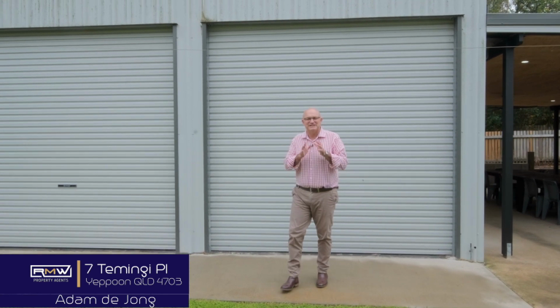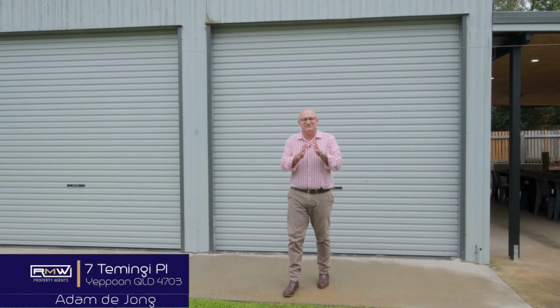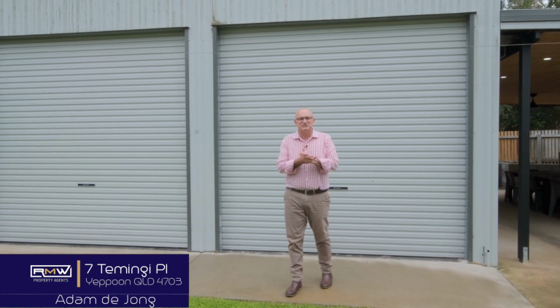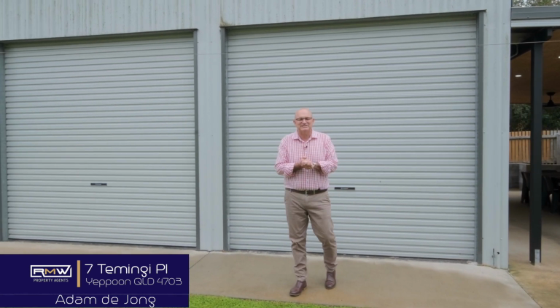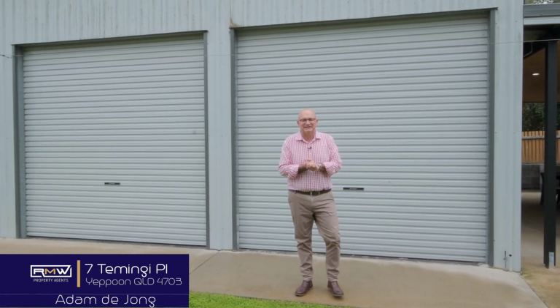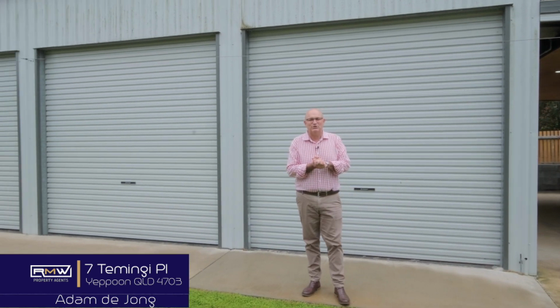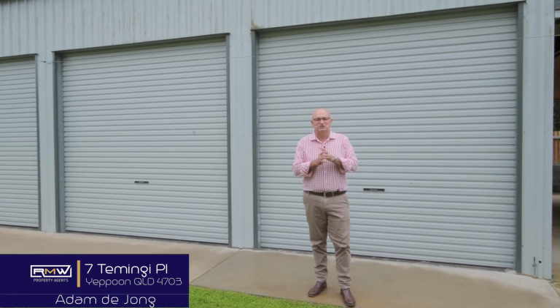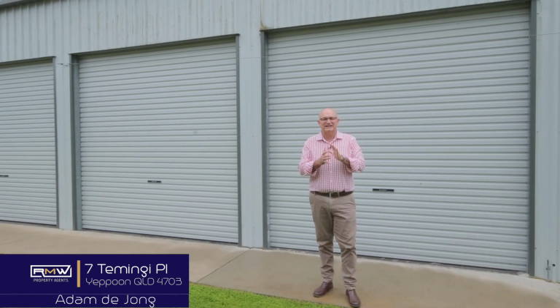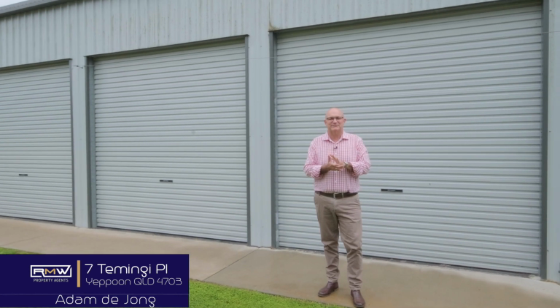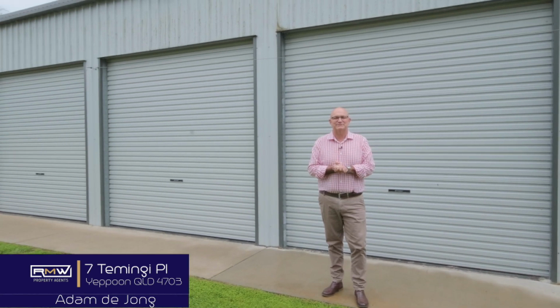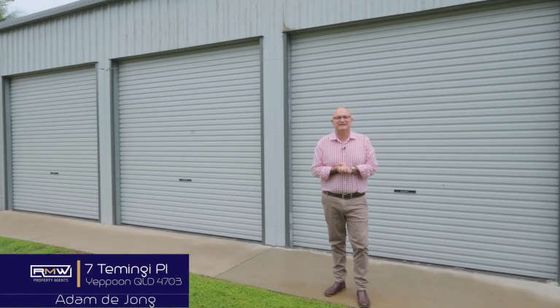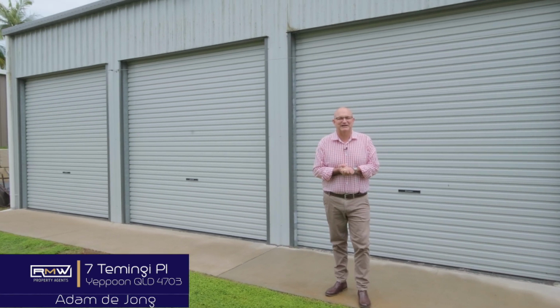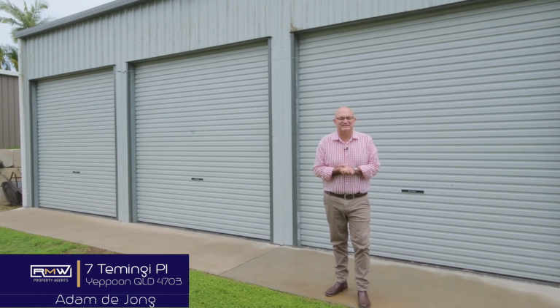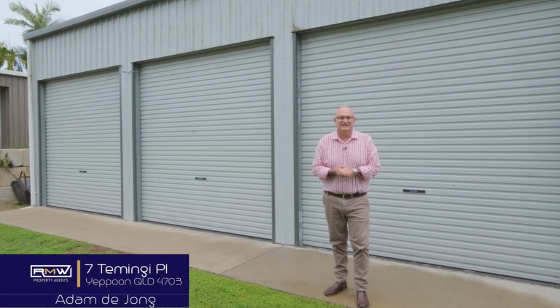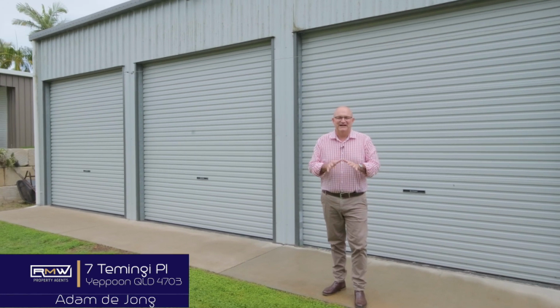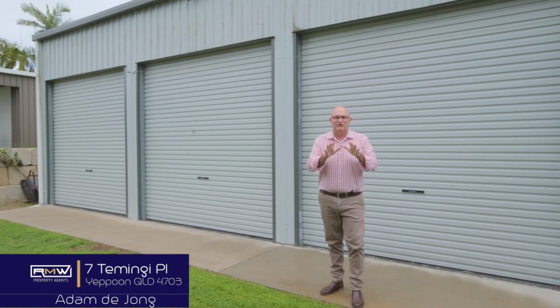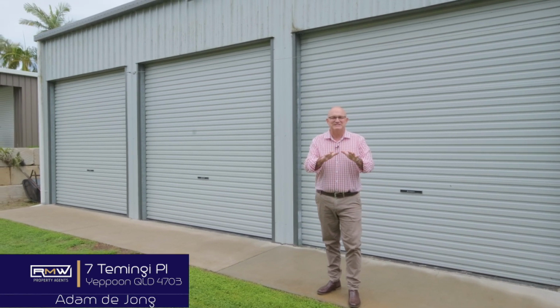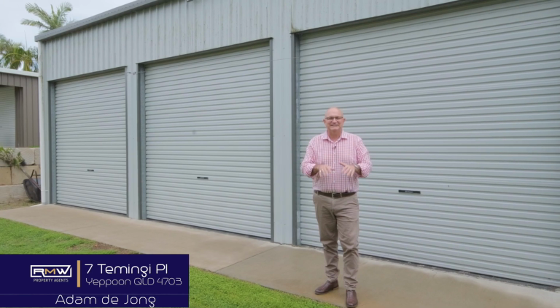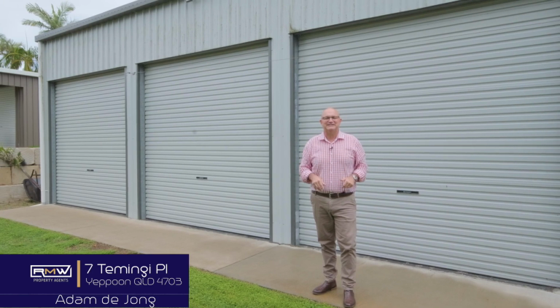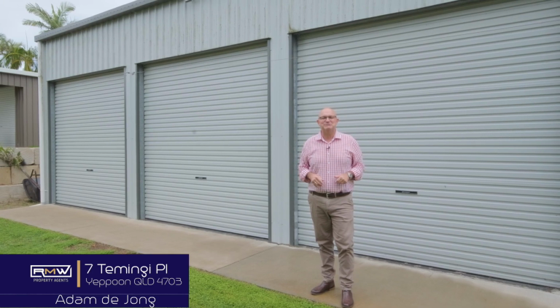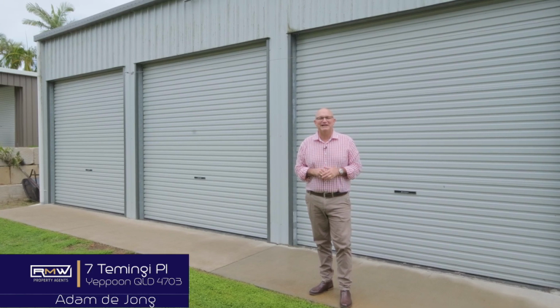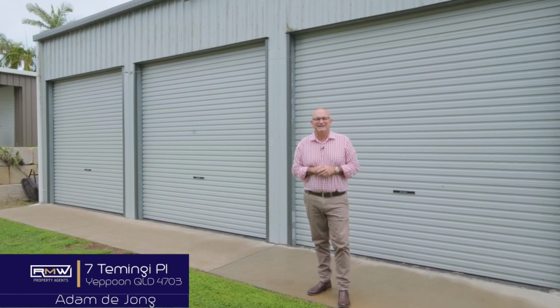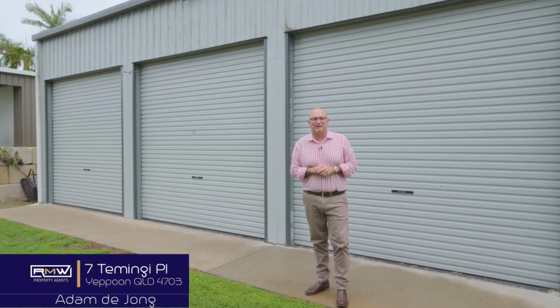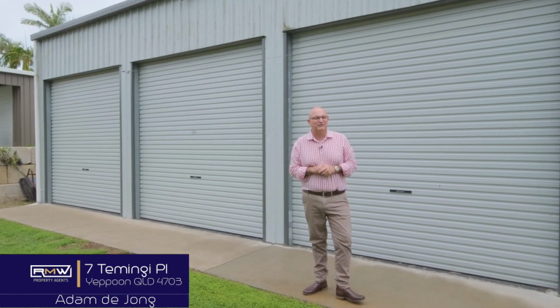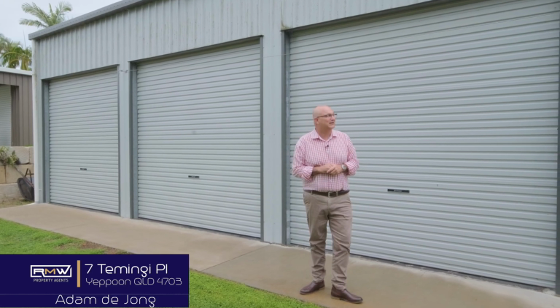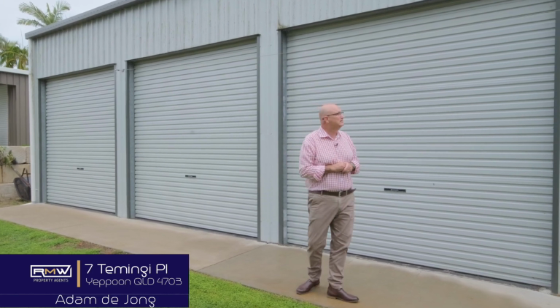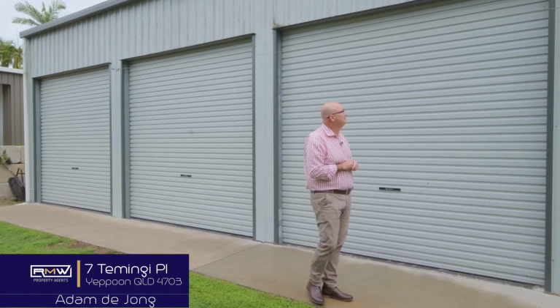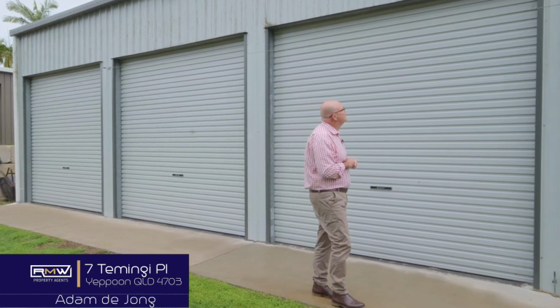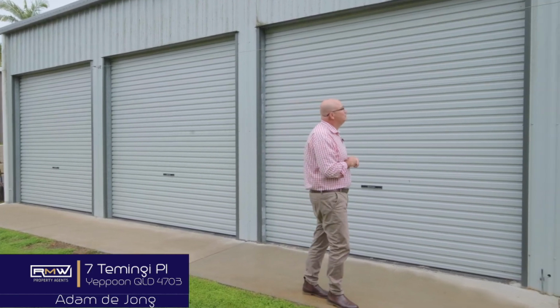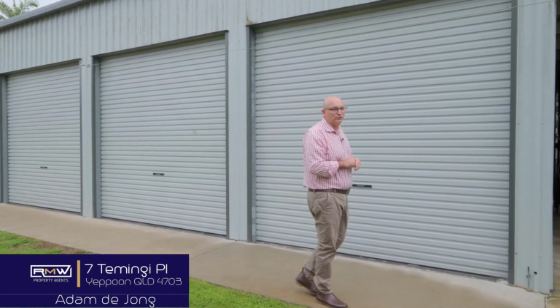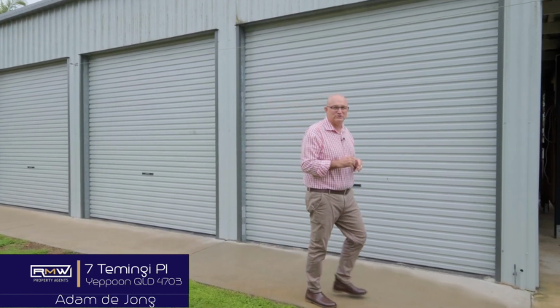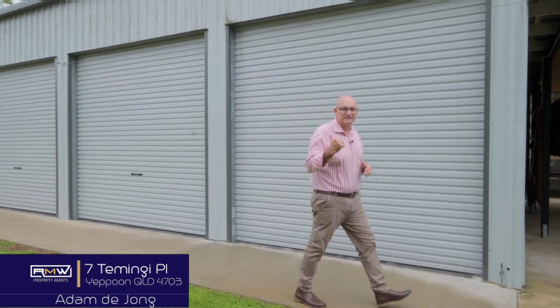If it sounds like something you're chasing, give me a call. We'll check out 7 Tamingi Place together. Have a great day, keep smiling and bye for now. Fit all the toys in there.